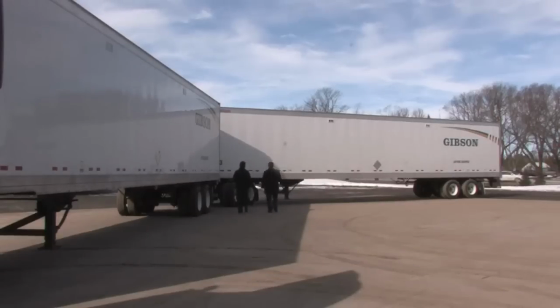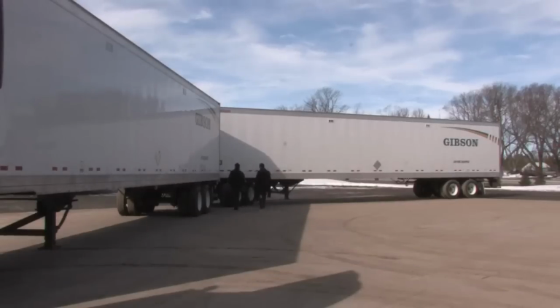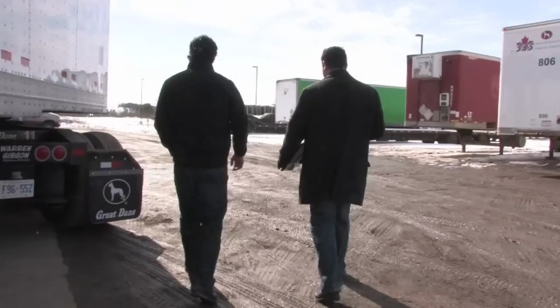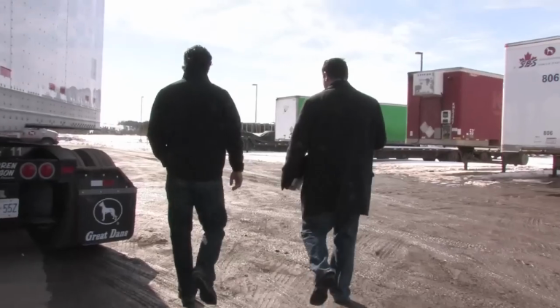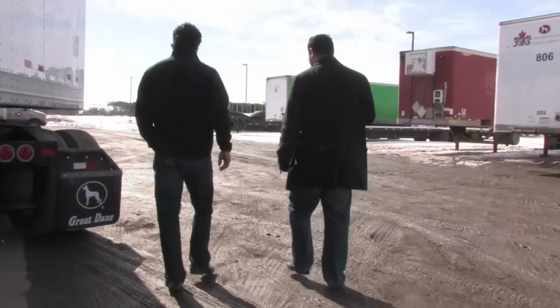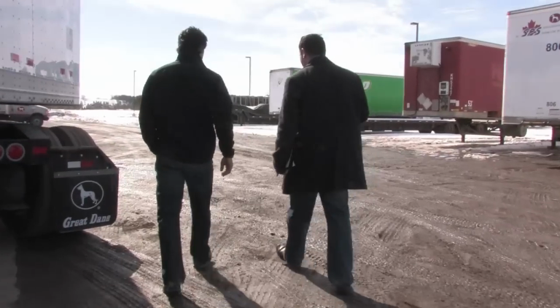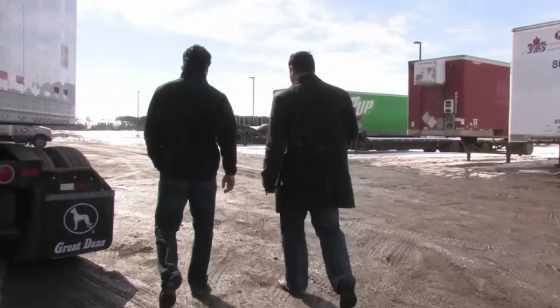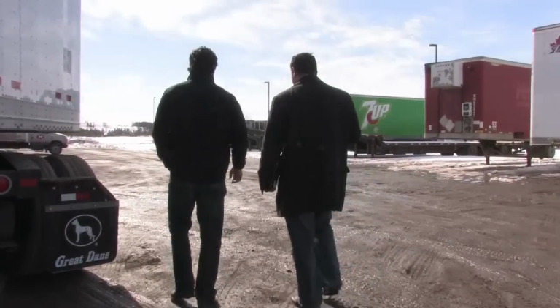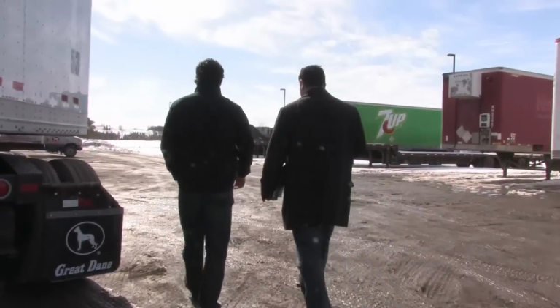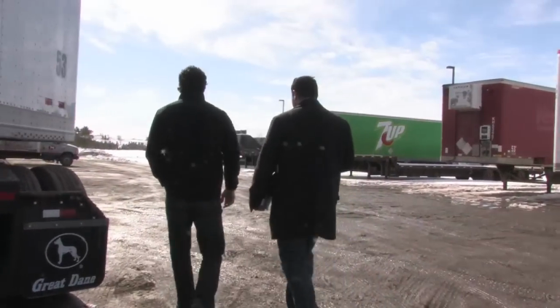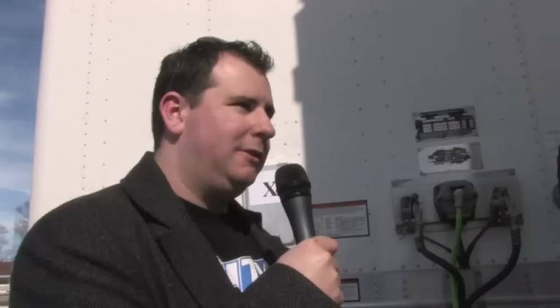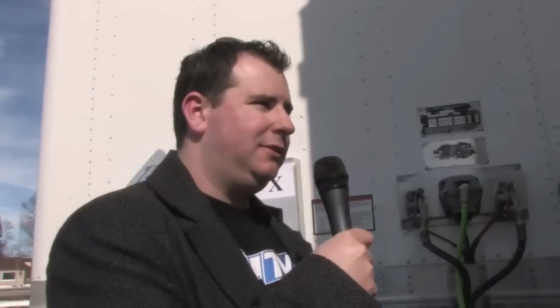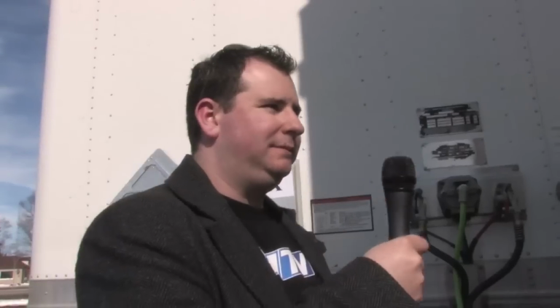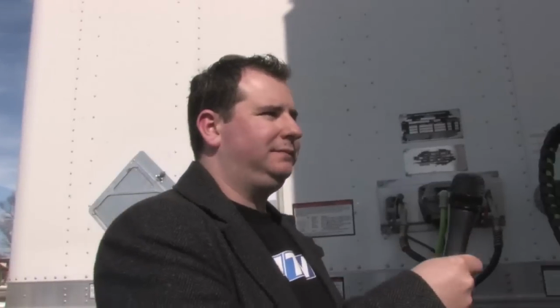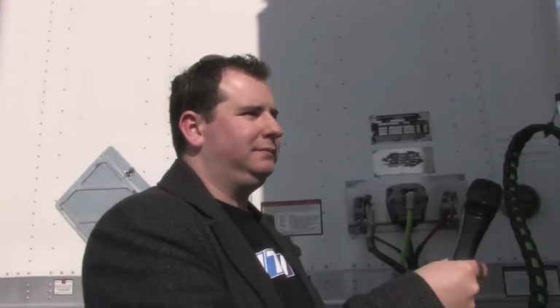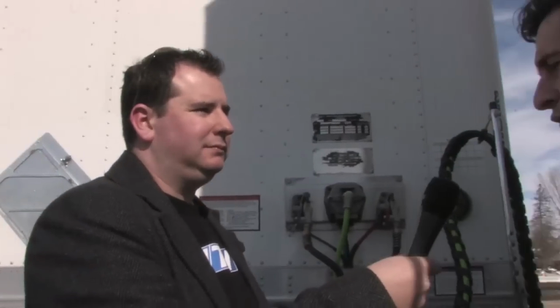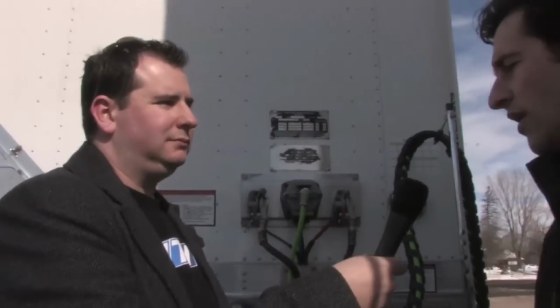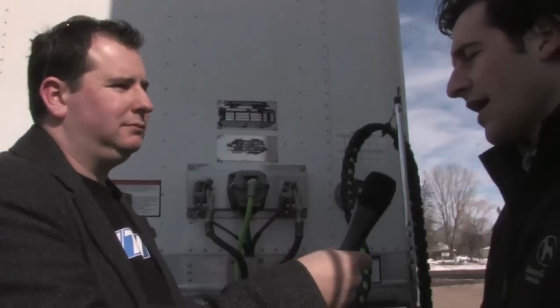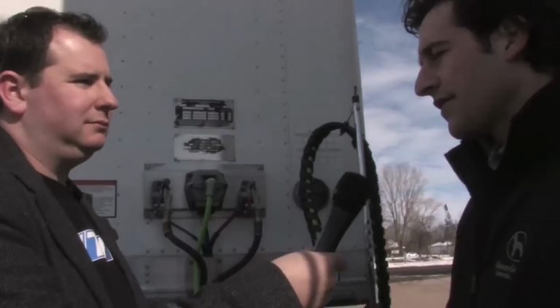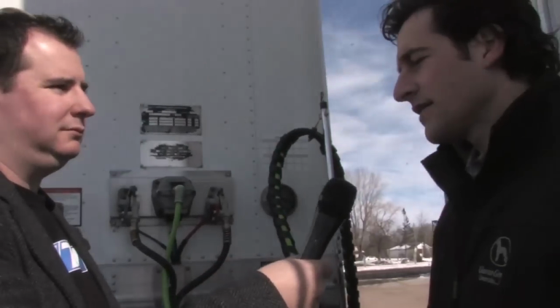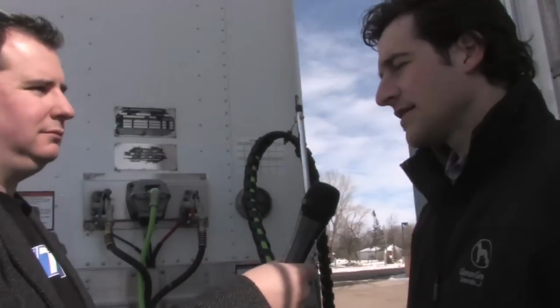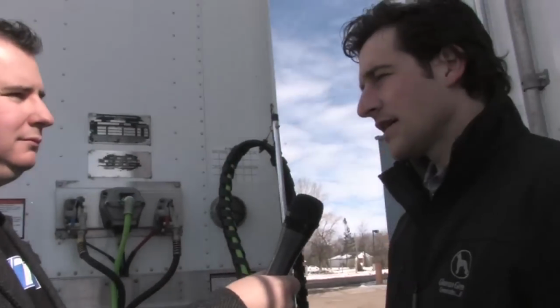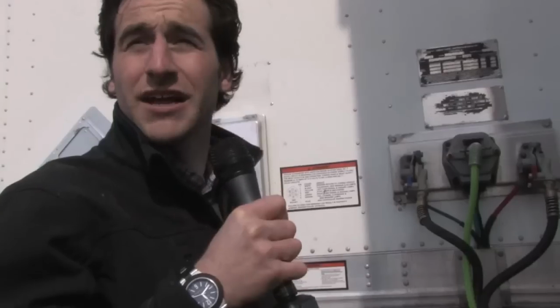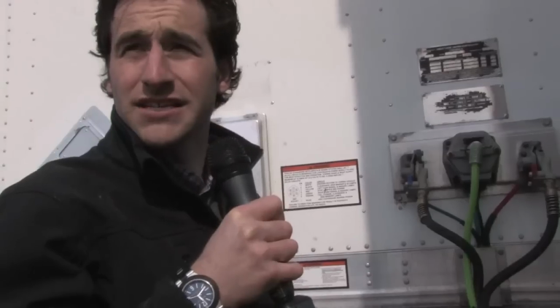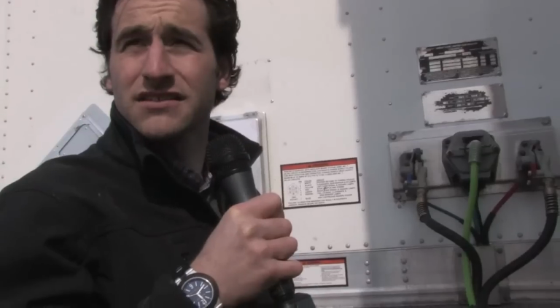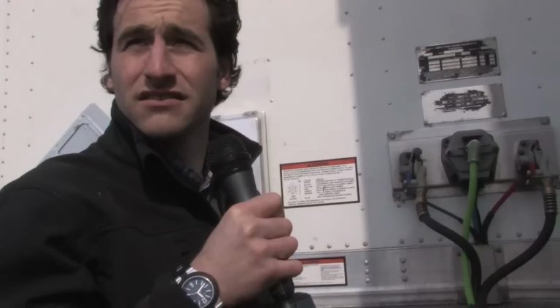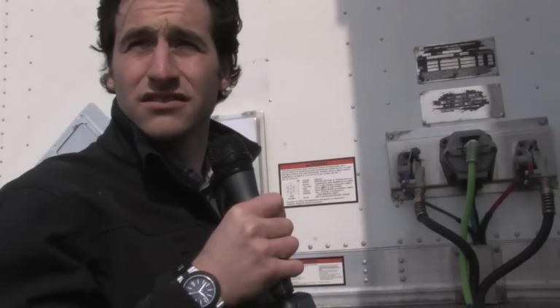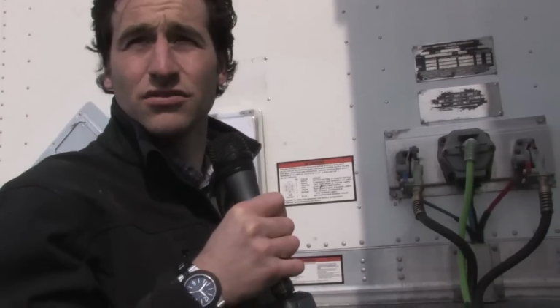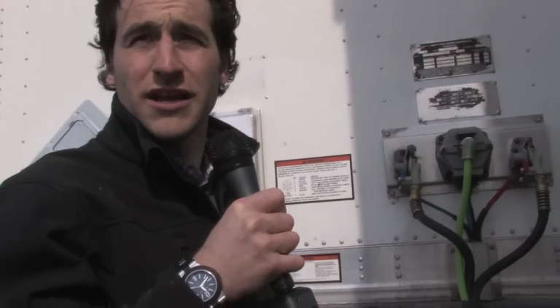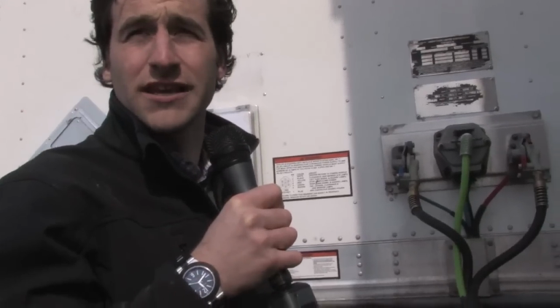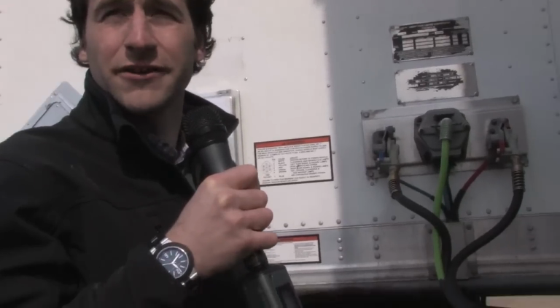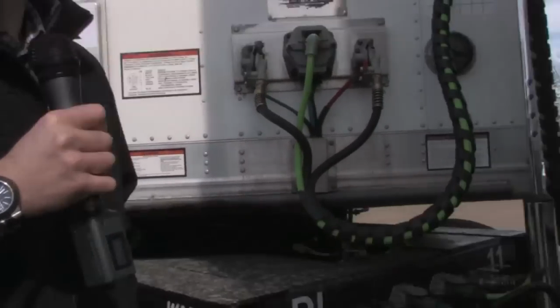In two weeks' time, George and I will be back to take a closer look at the converter dolly. For Transportation Matters, this has been James Menzies.